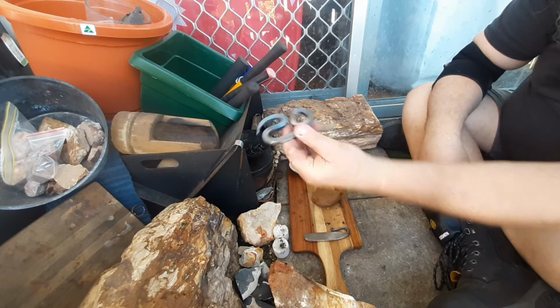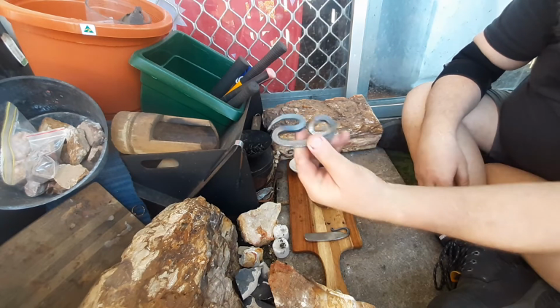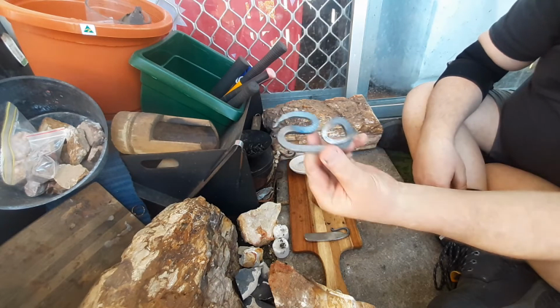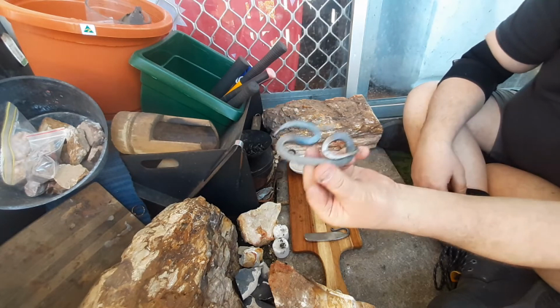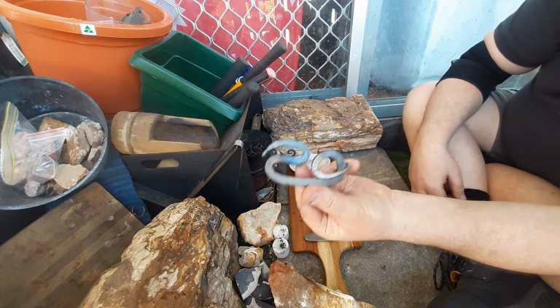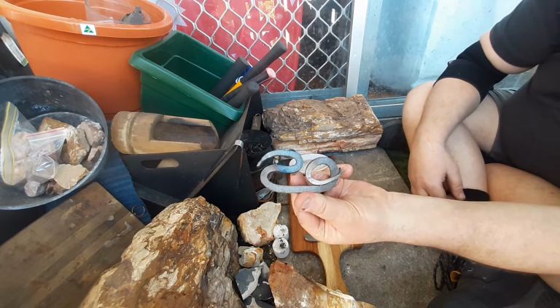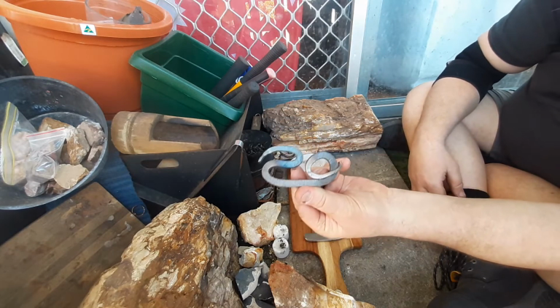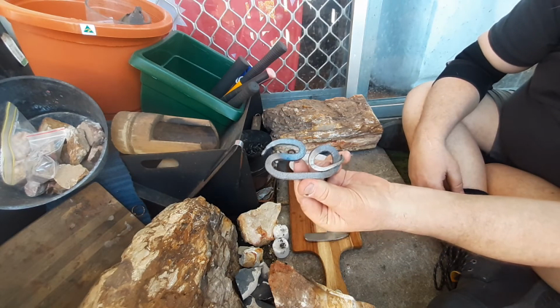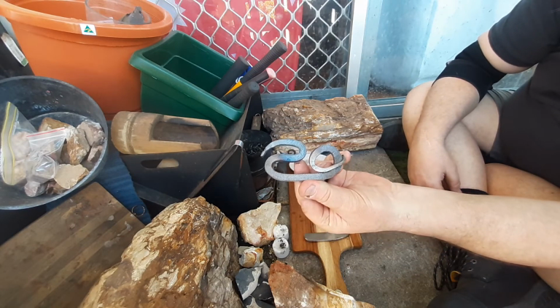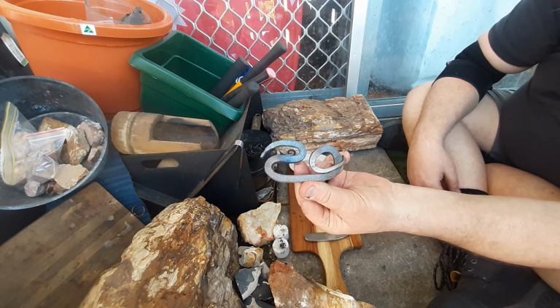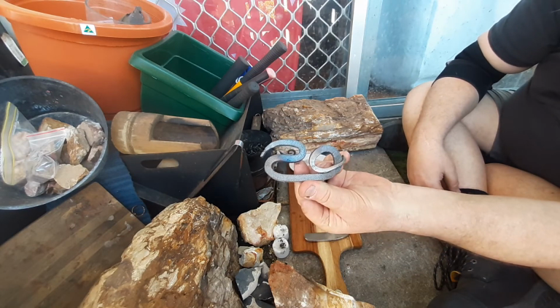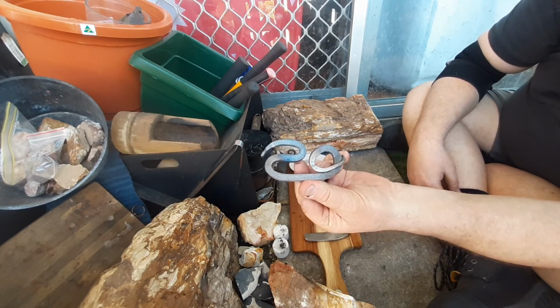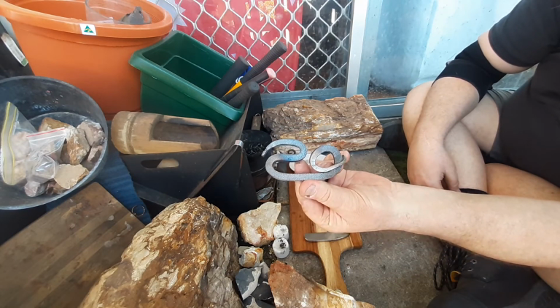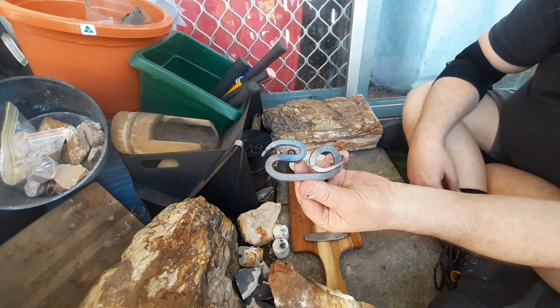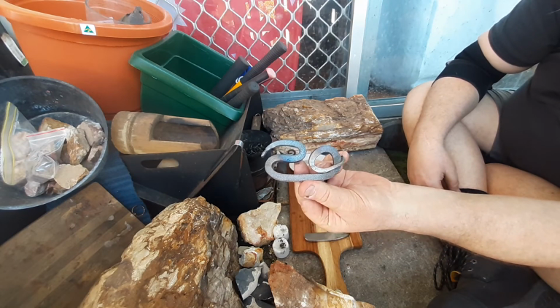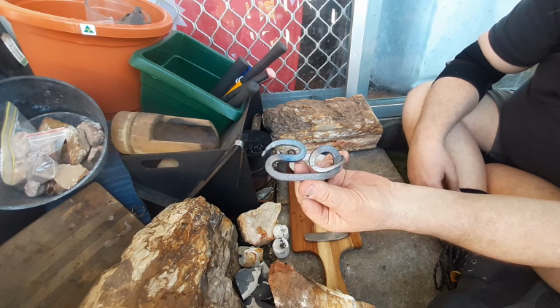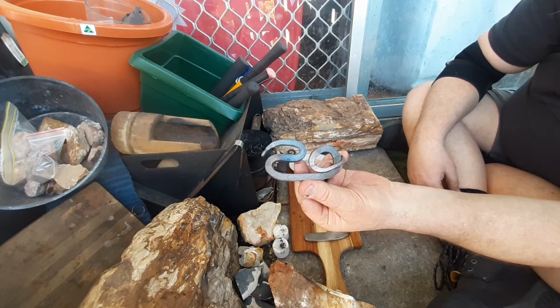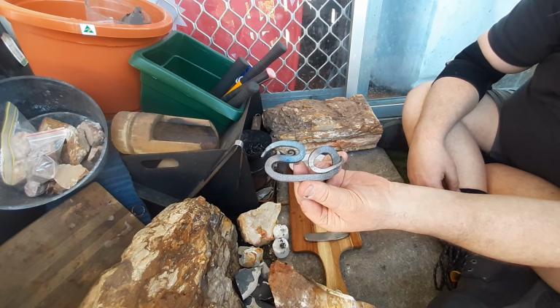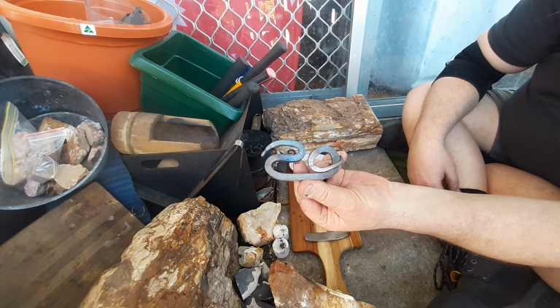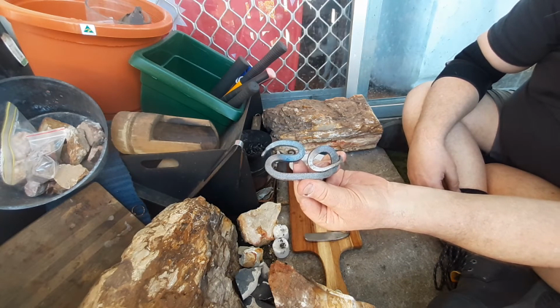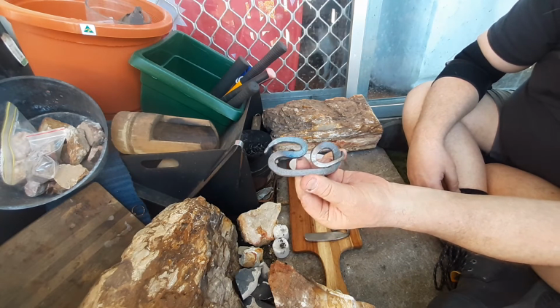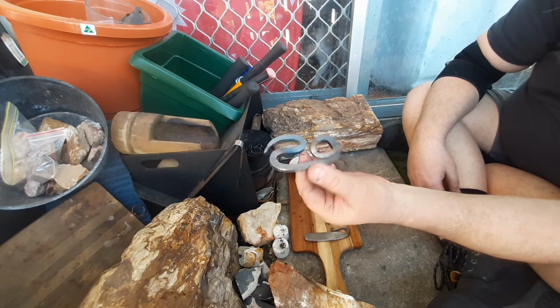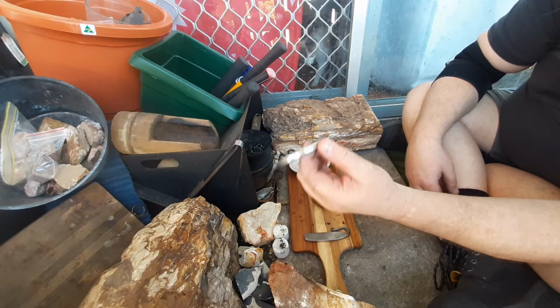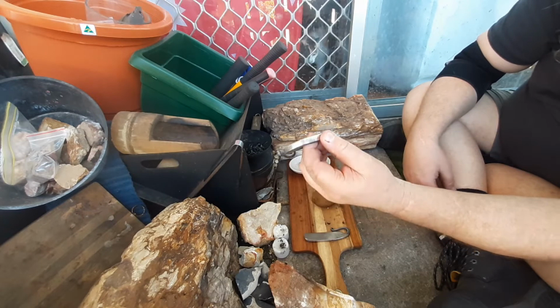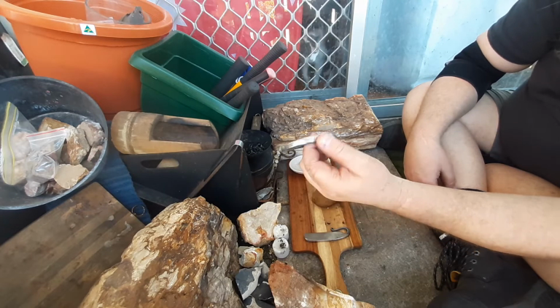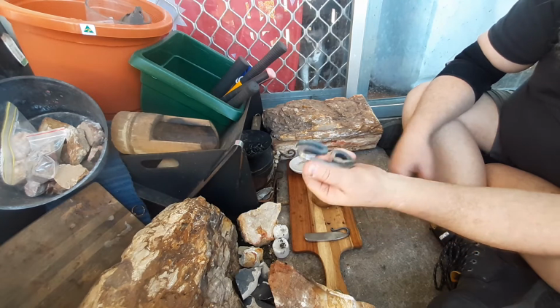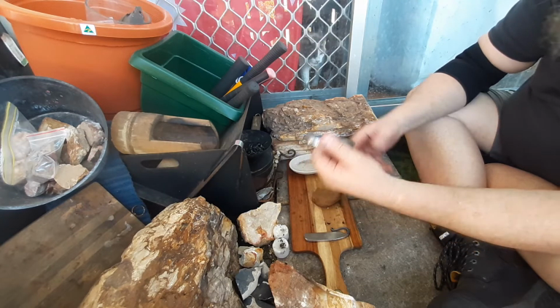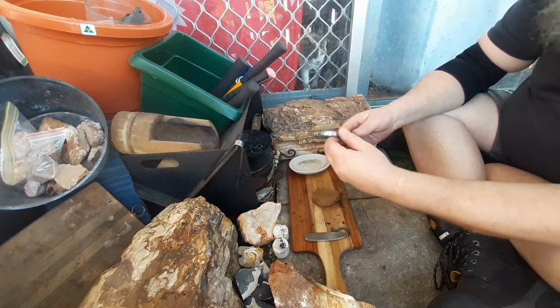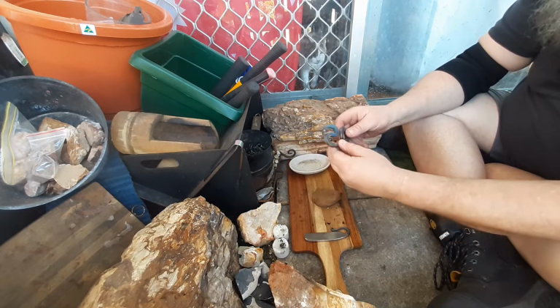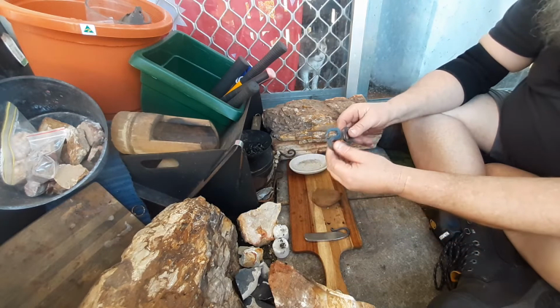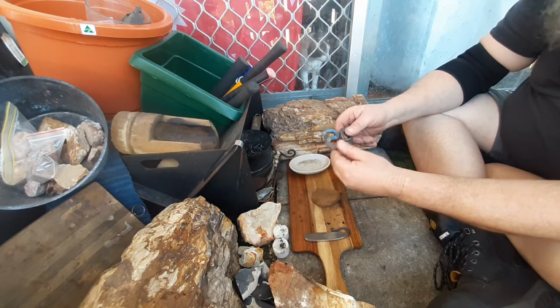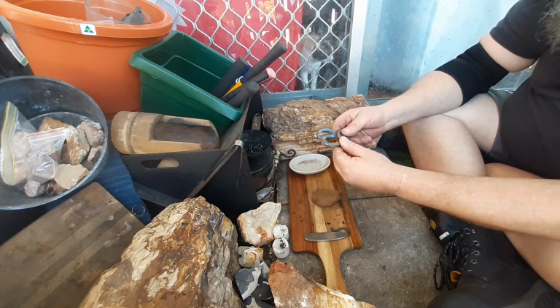It looks pretty good, if I do say so myself. That's out of the square file.